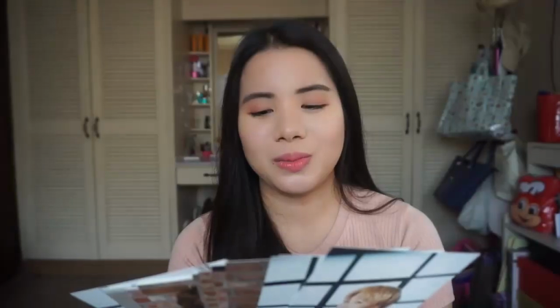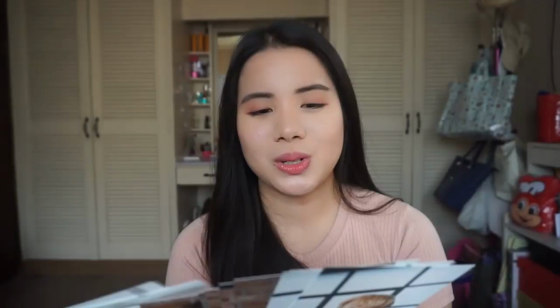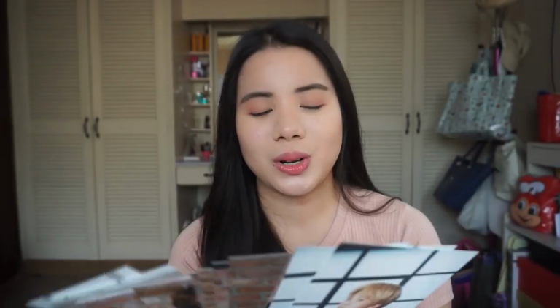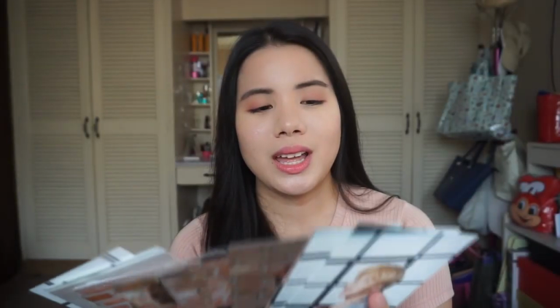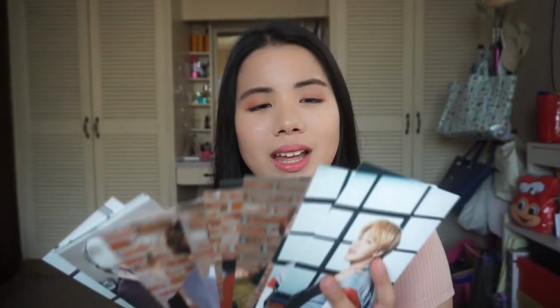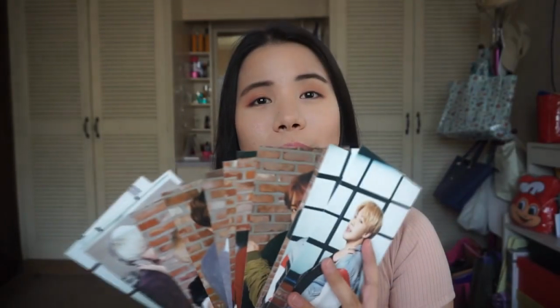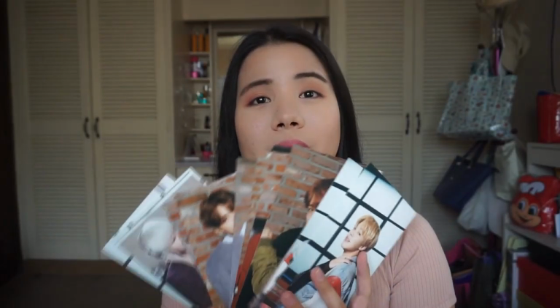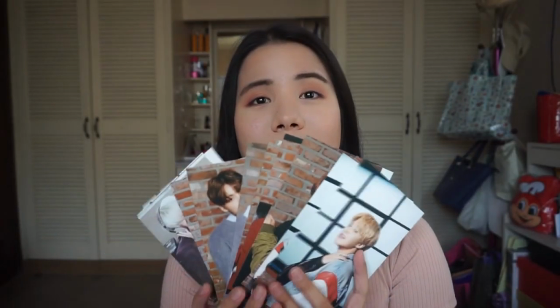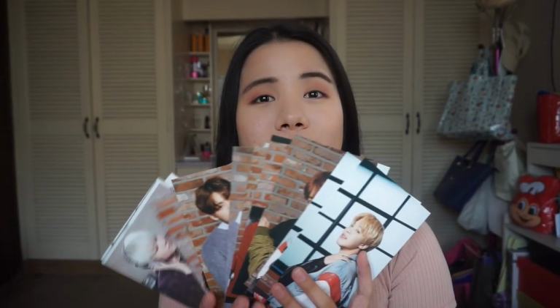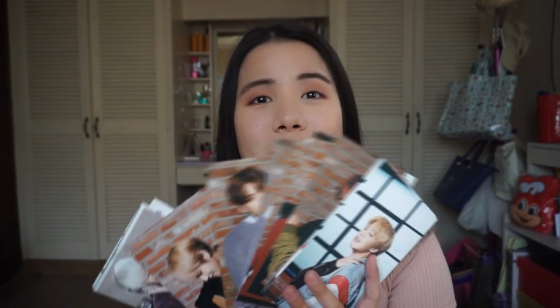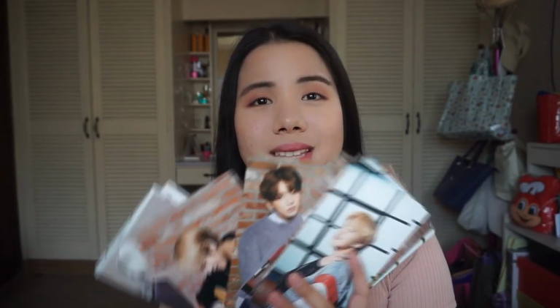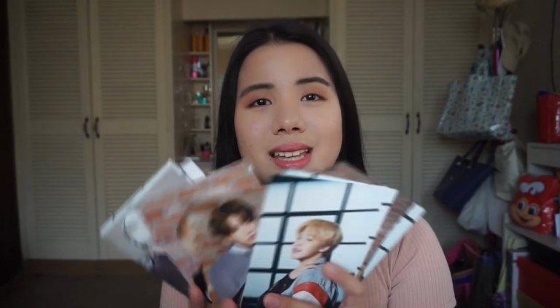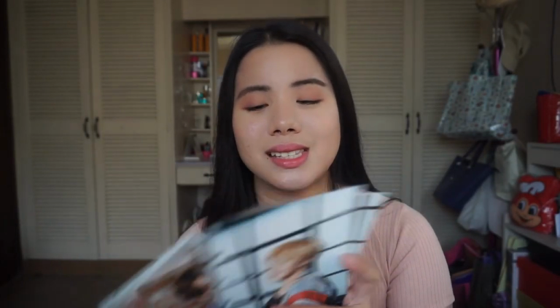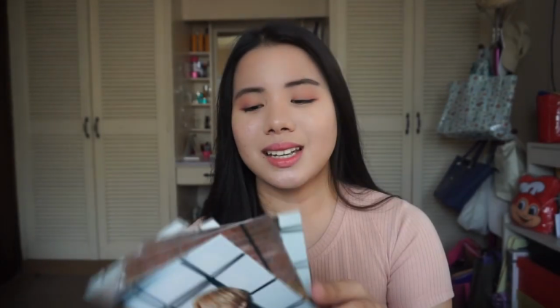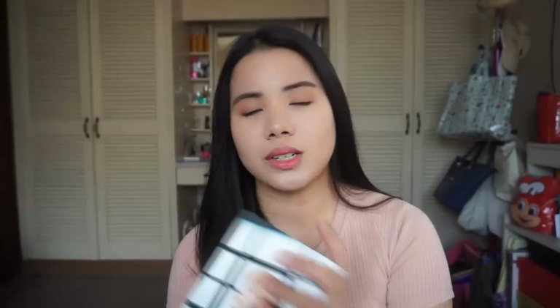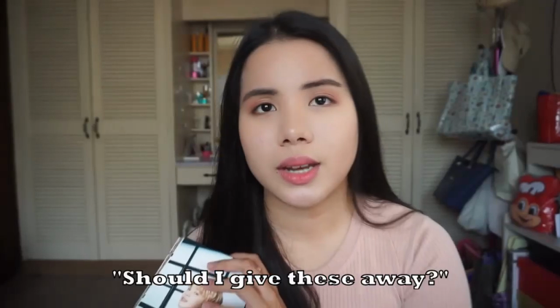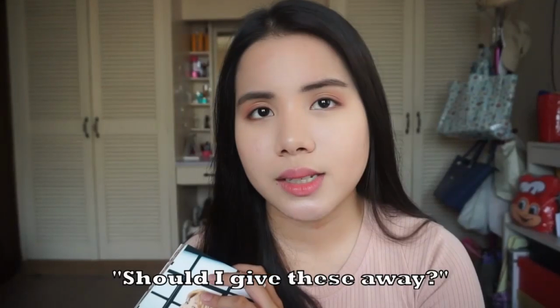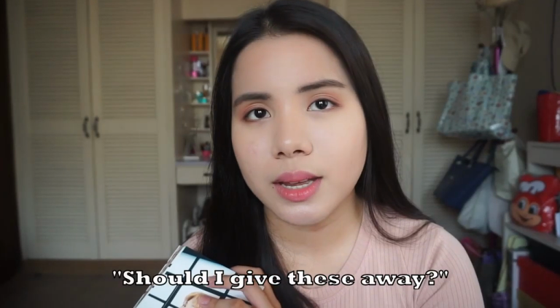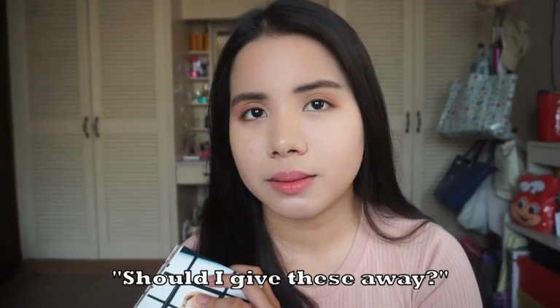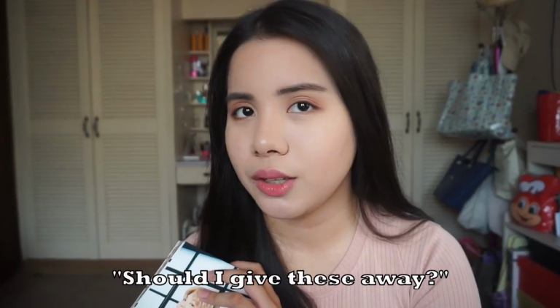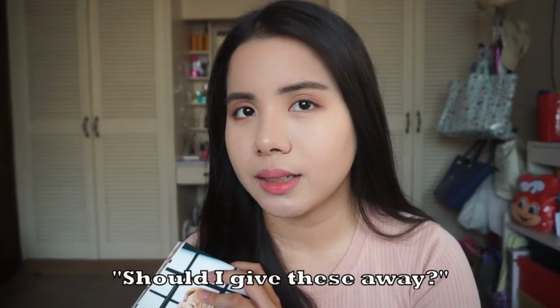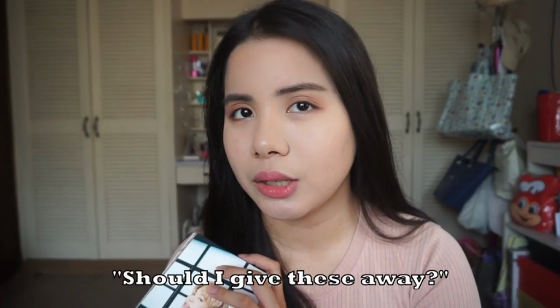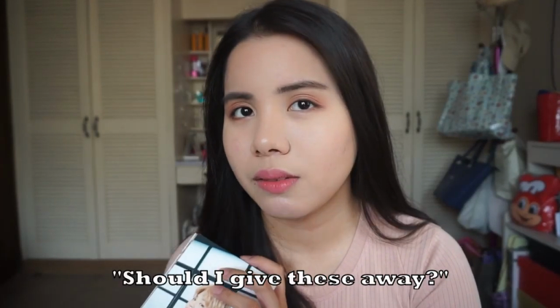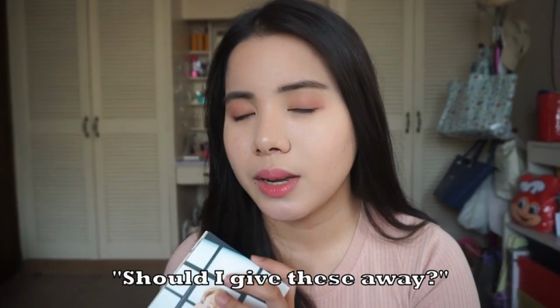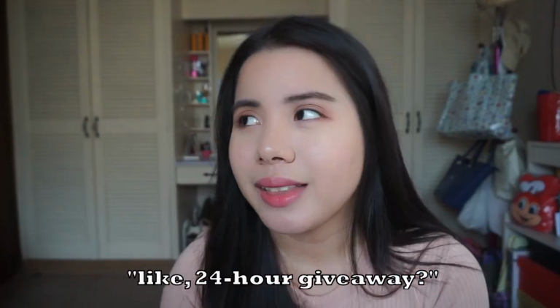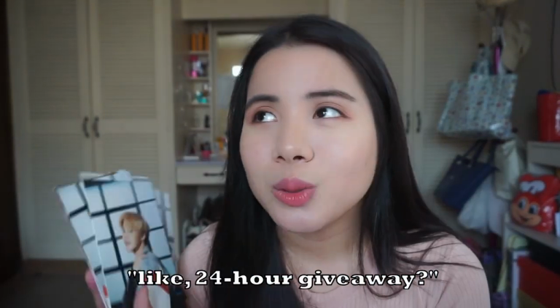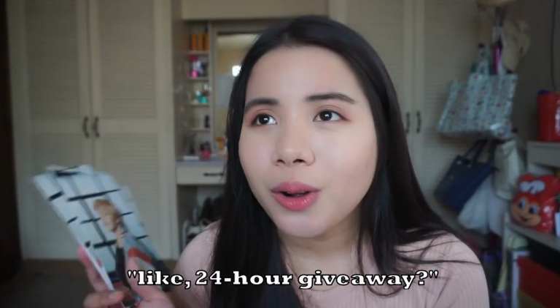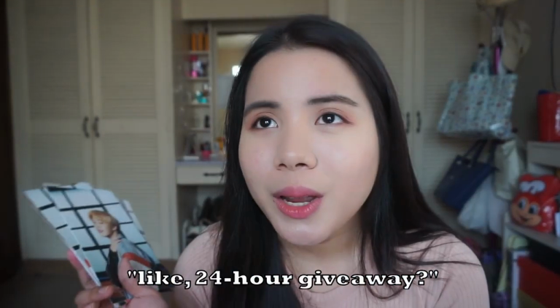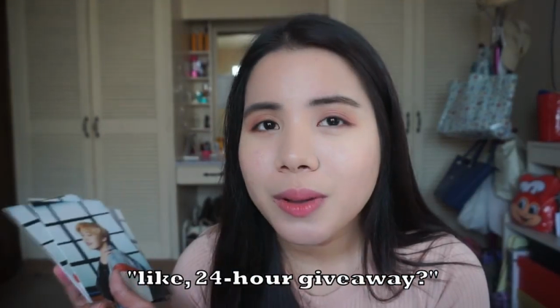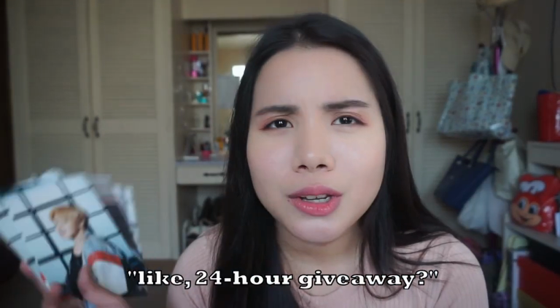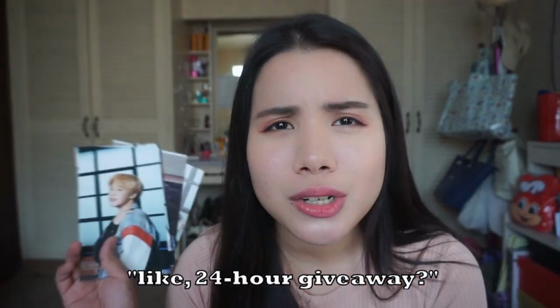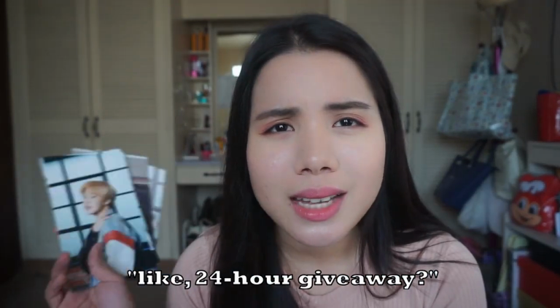I'm not sure where I'm going to use these. Should I give them away? Like a 24-hour giveaway? Are you going to join that?